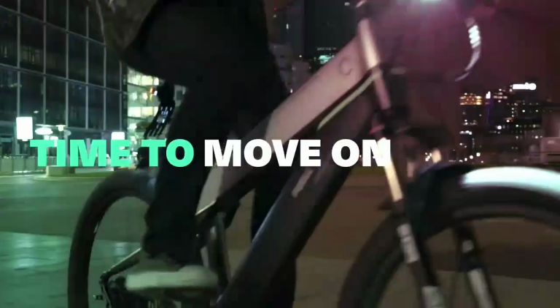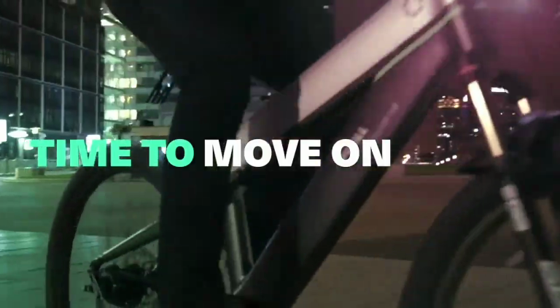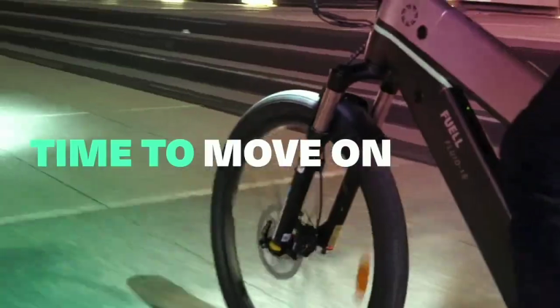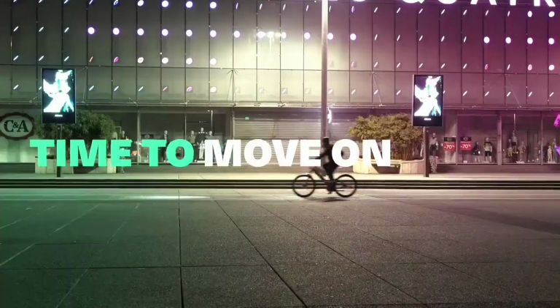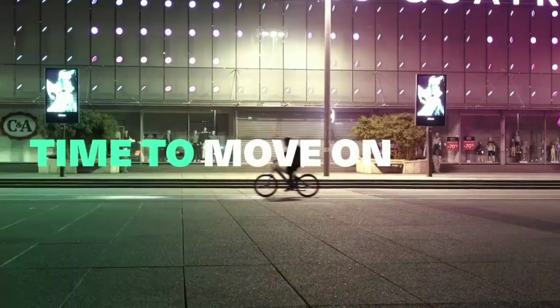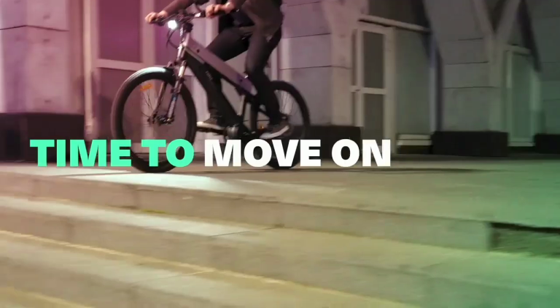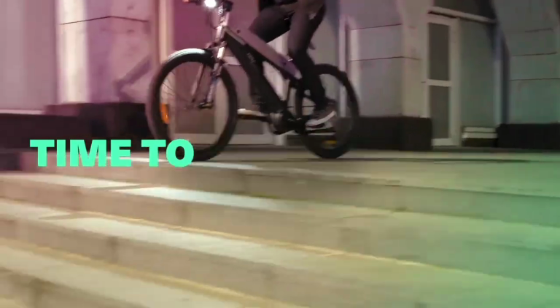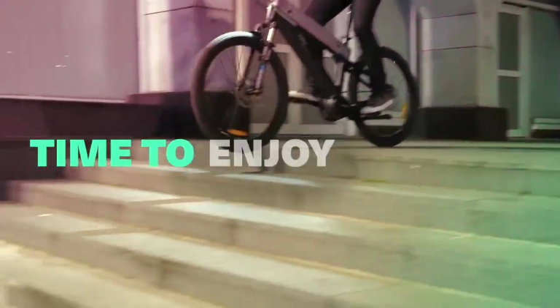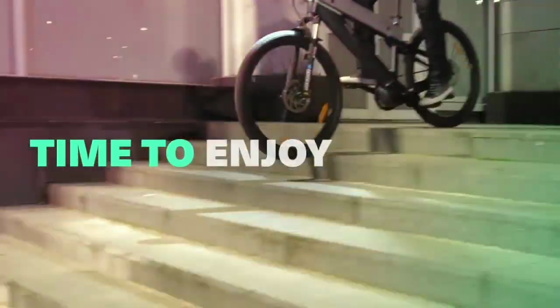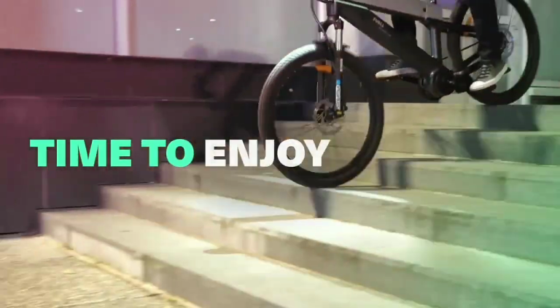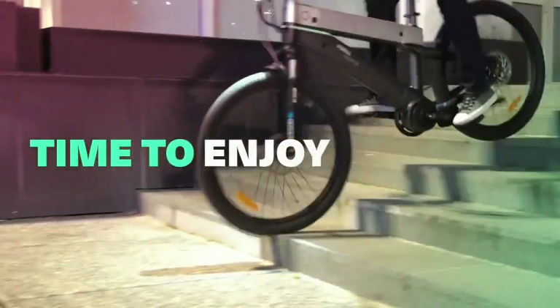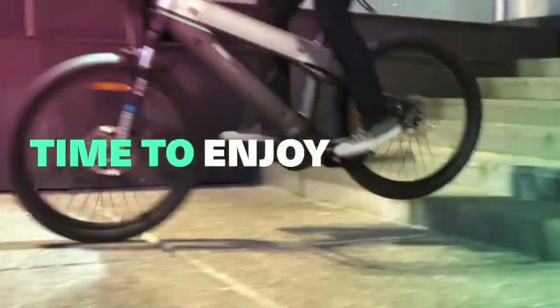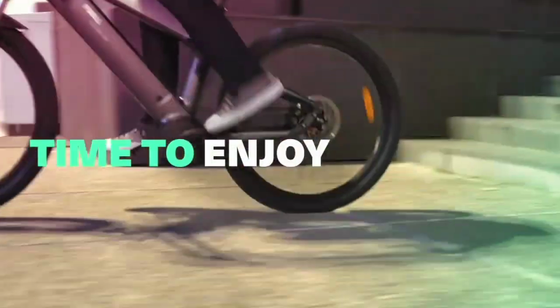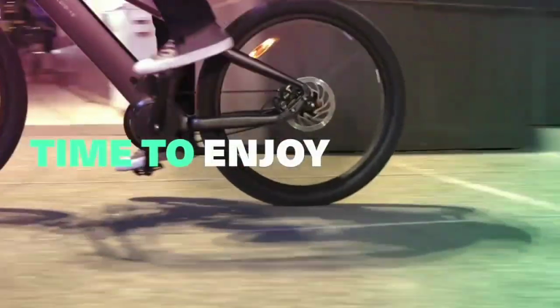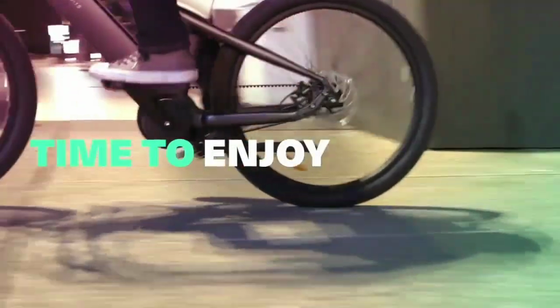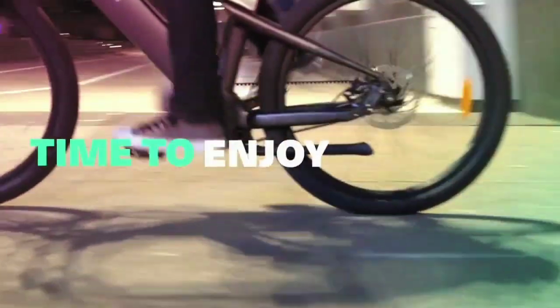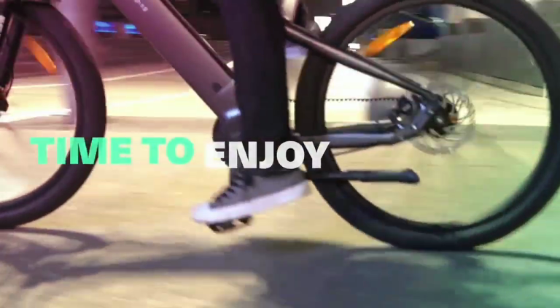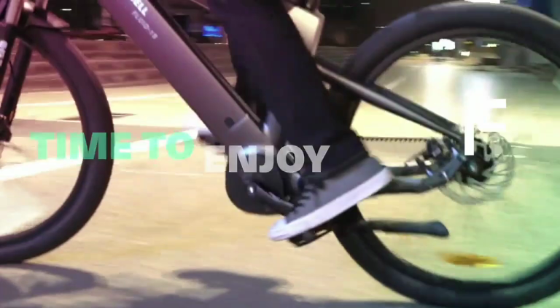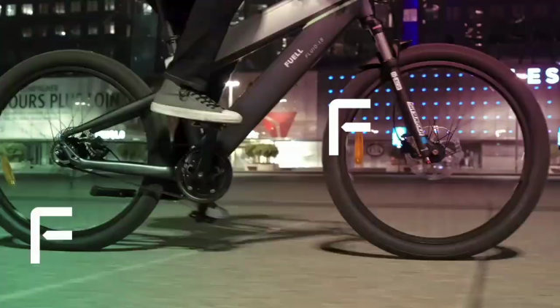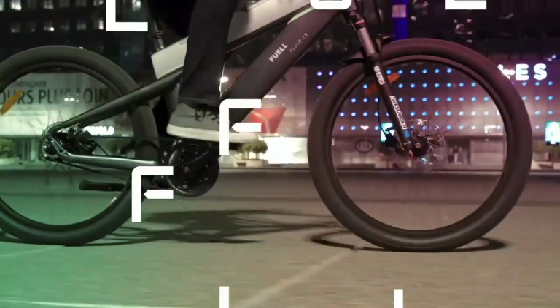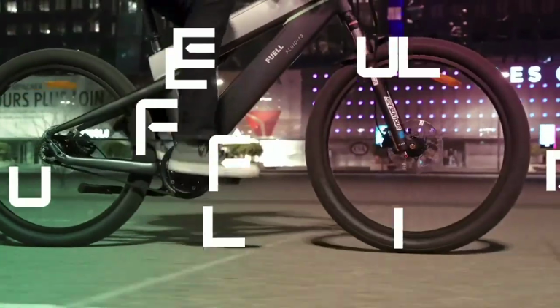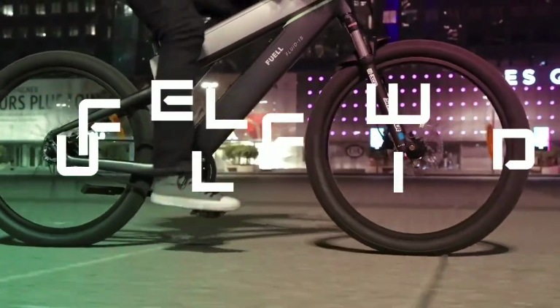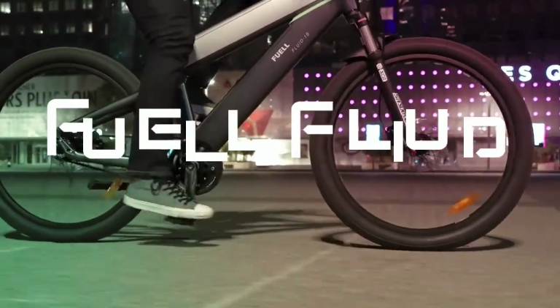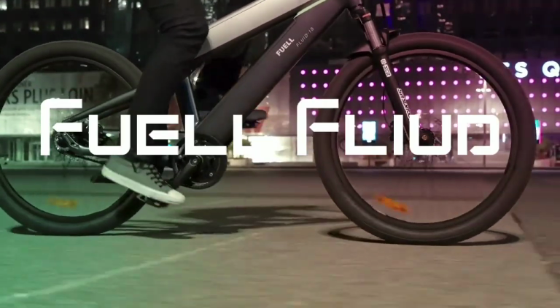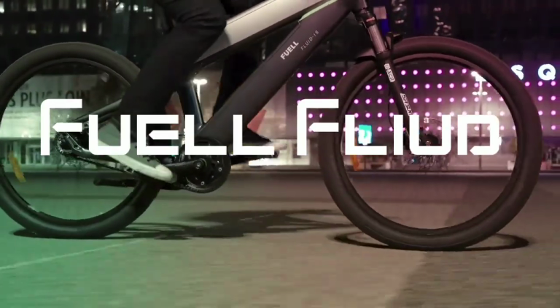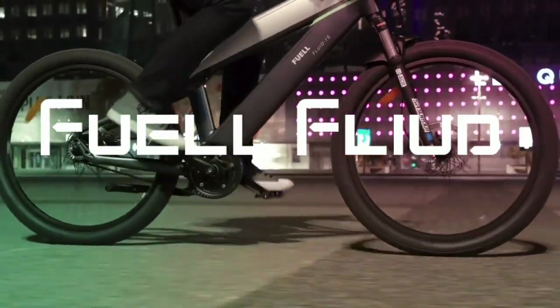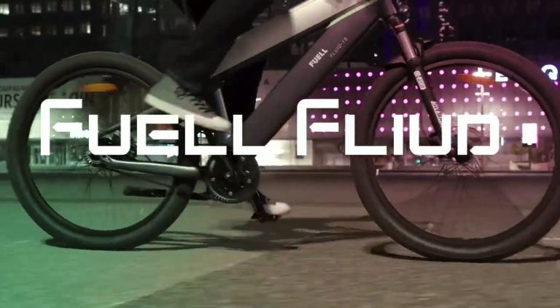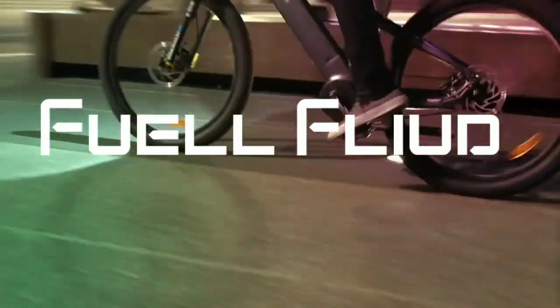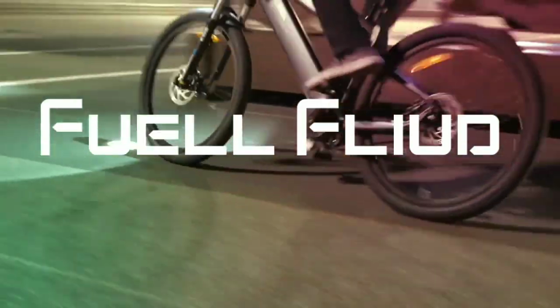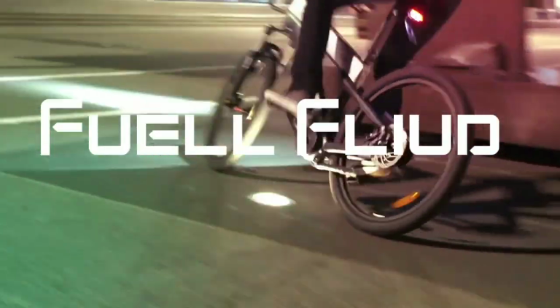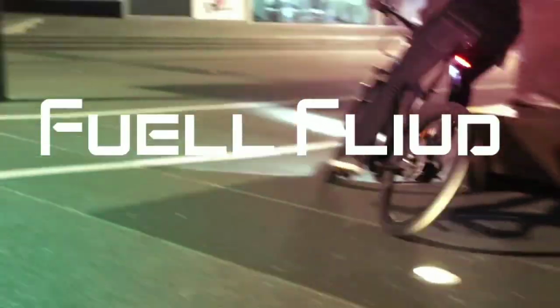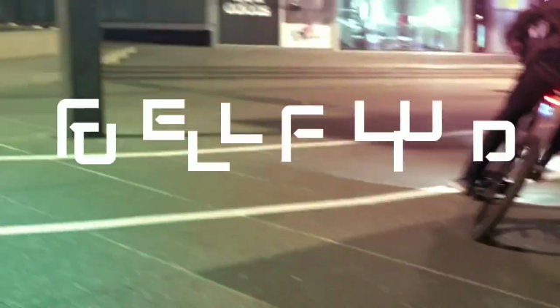So without wasting more time, let's move to our collection of e-bikes for you. We have 6 electric bikes for you, and the first is Fuel Fluid.